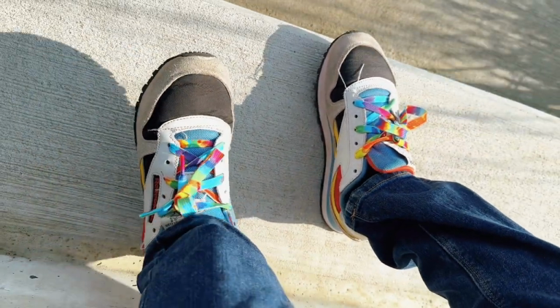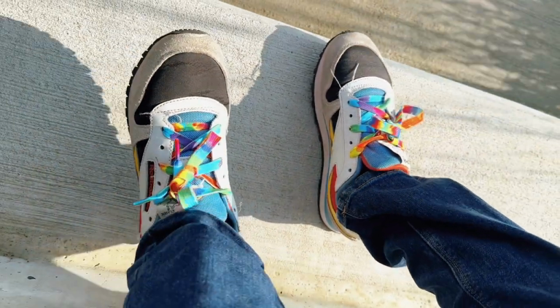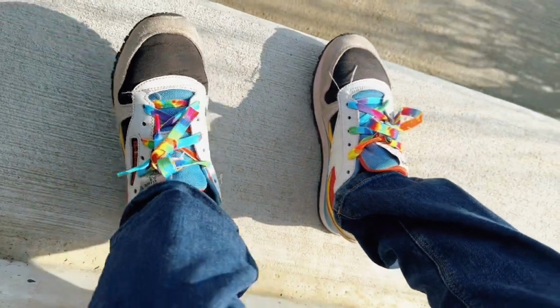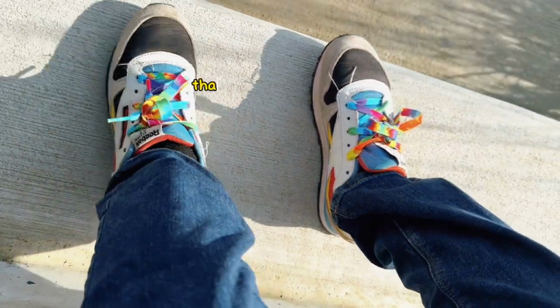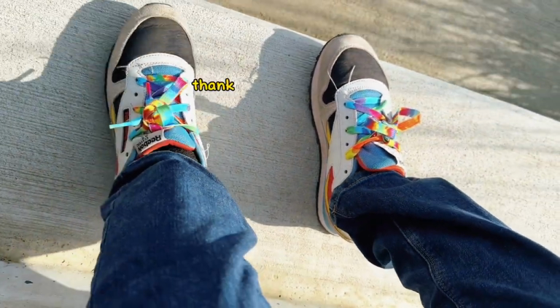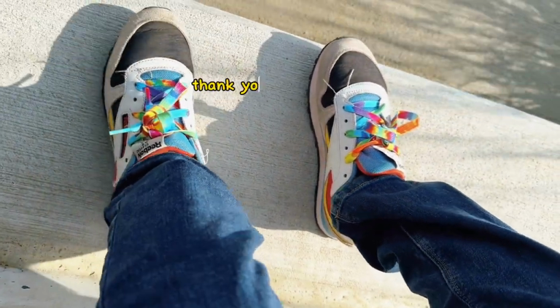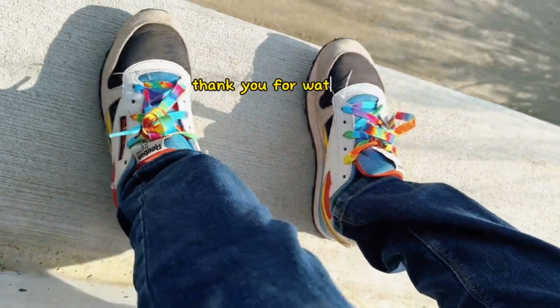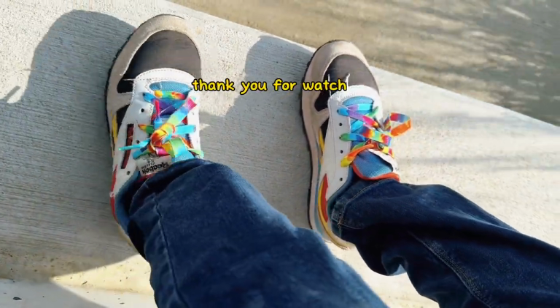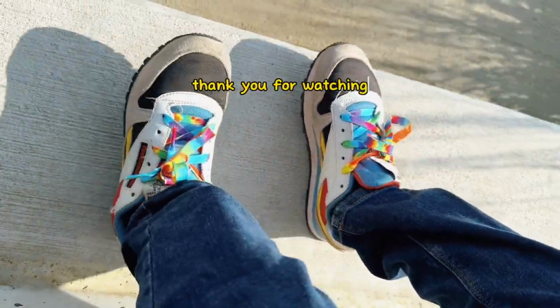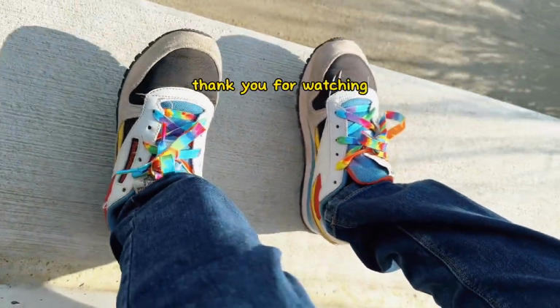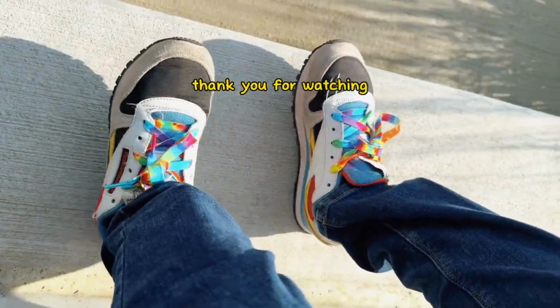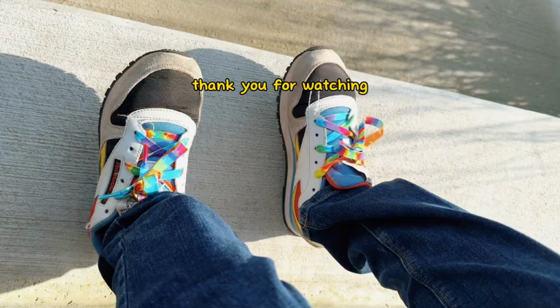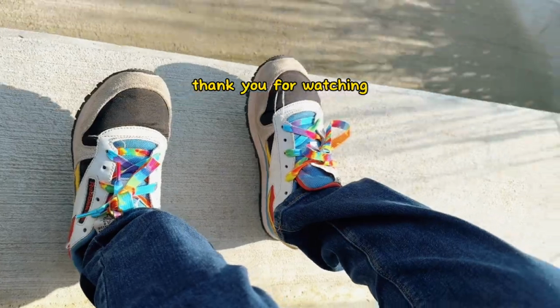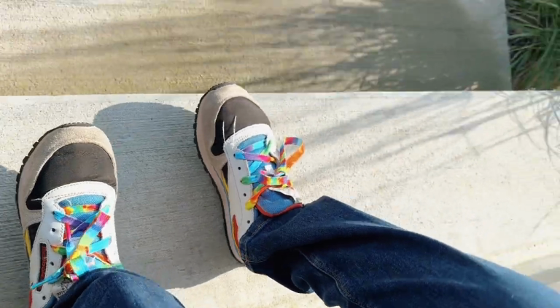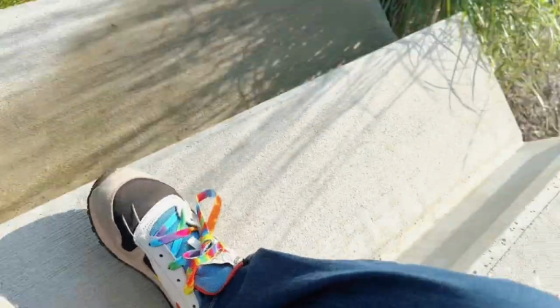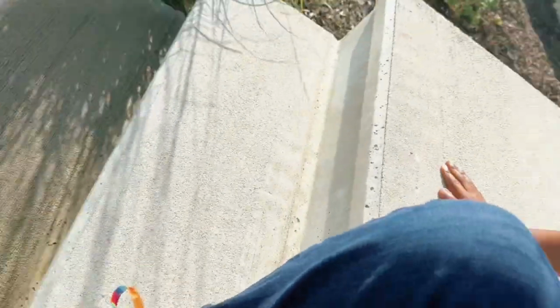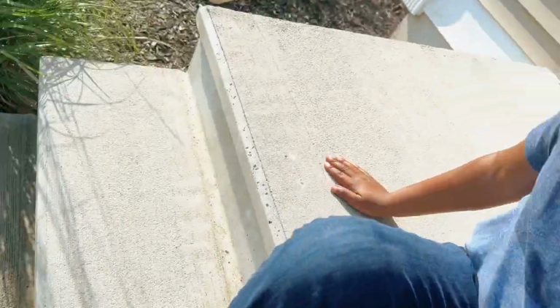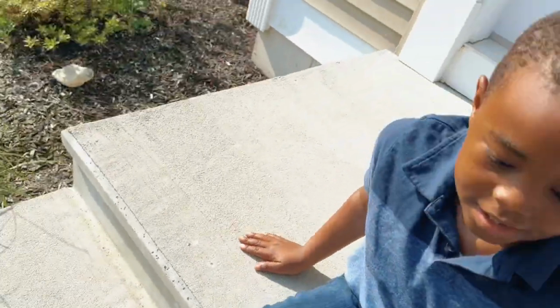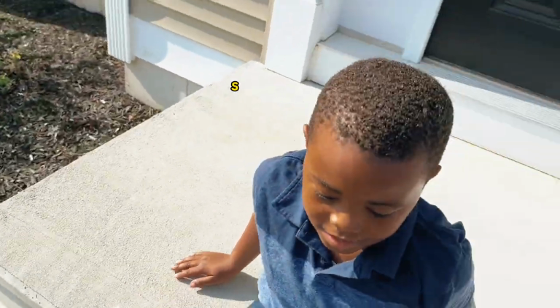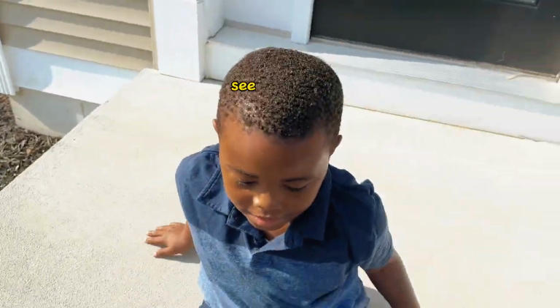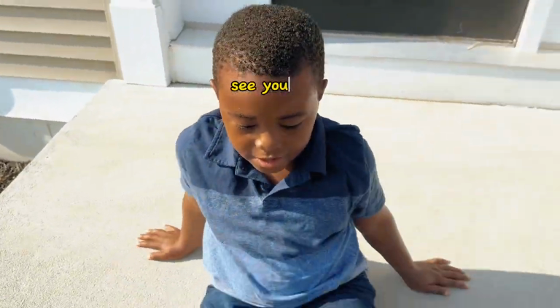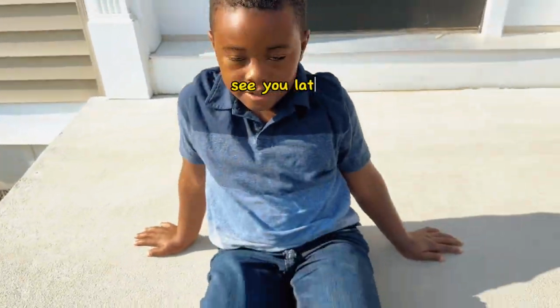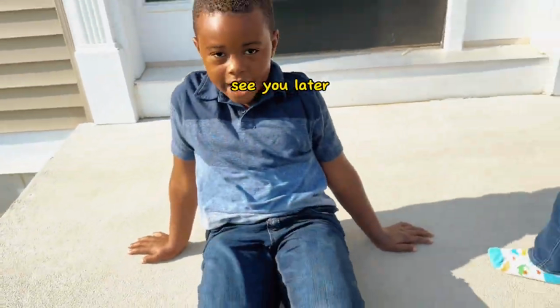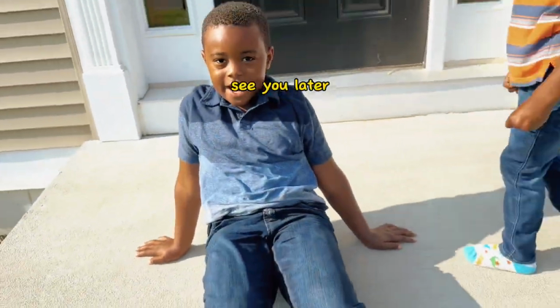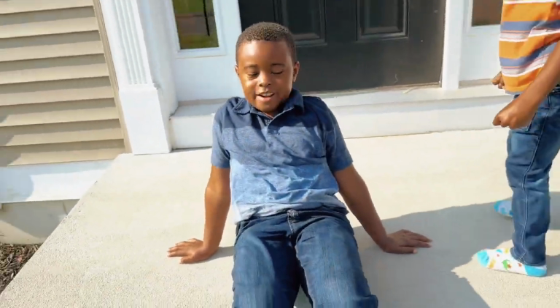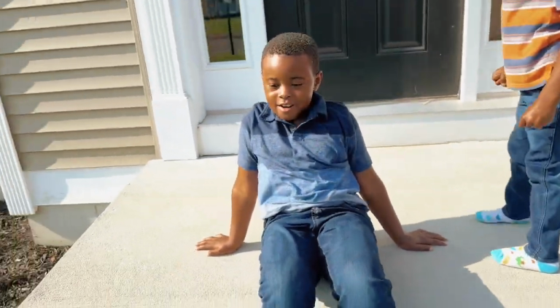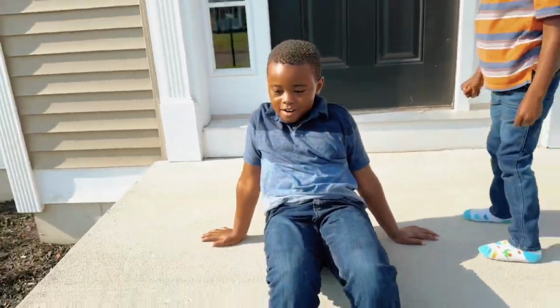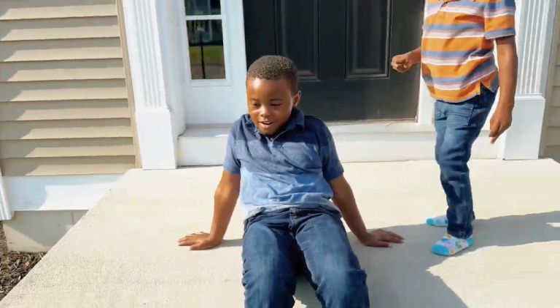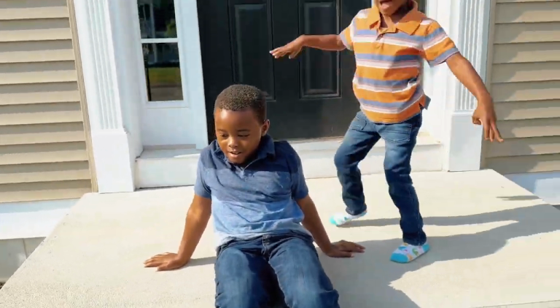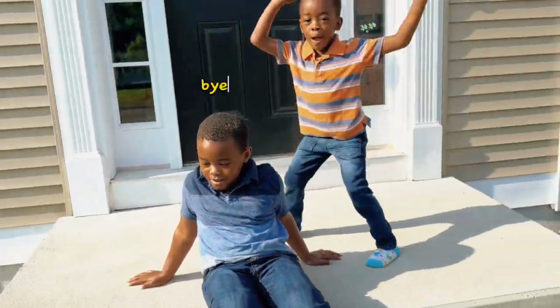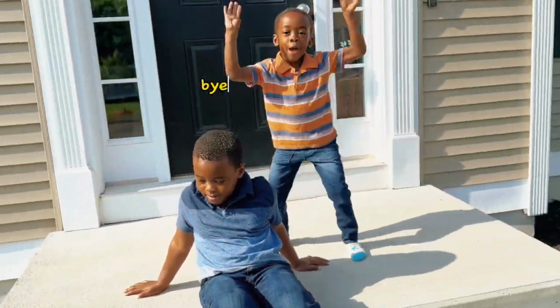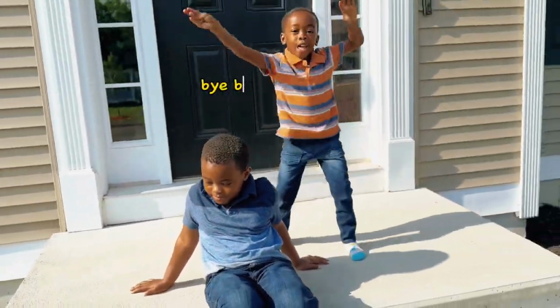Thank you for watching. See you later. Bye guys.